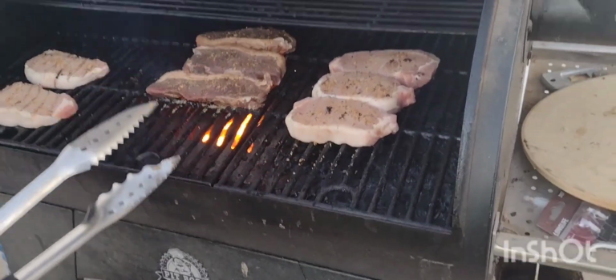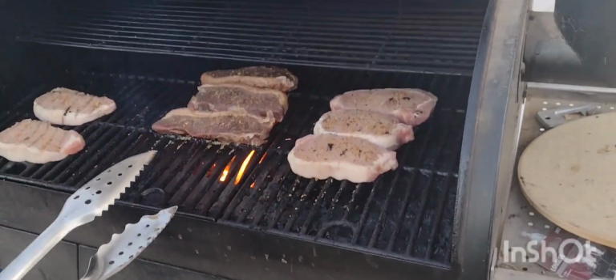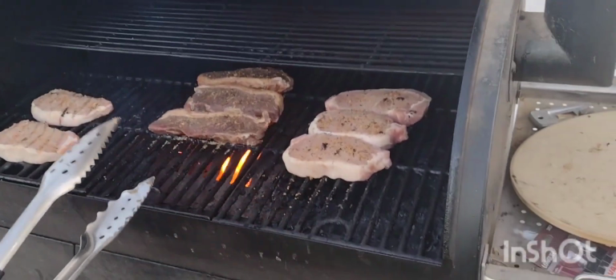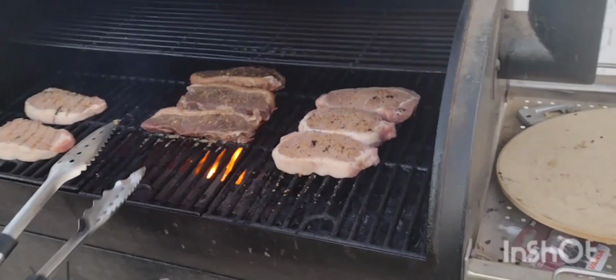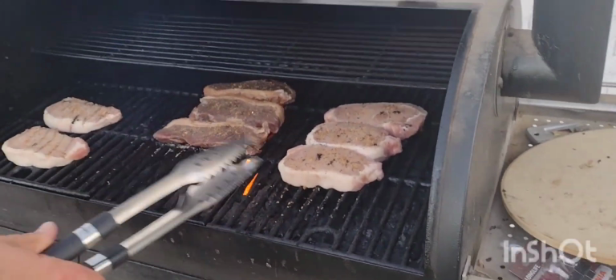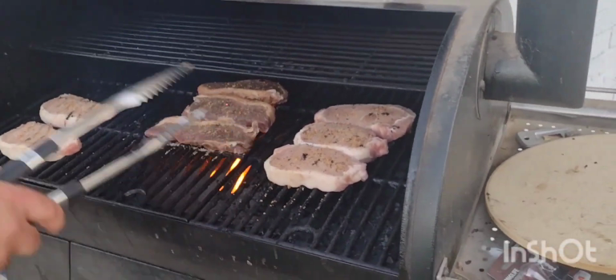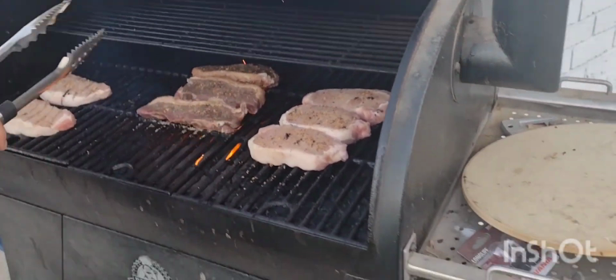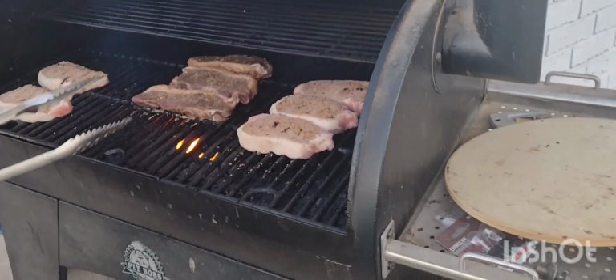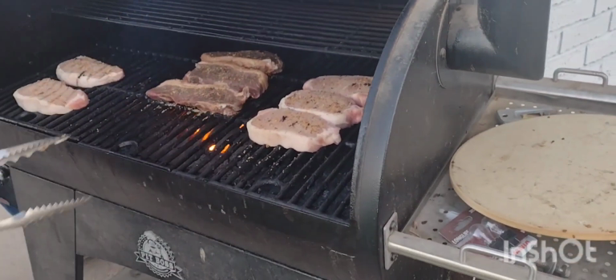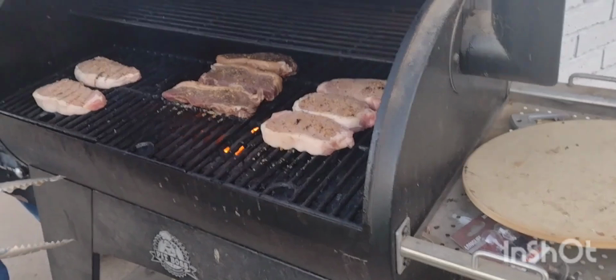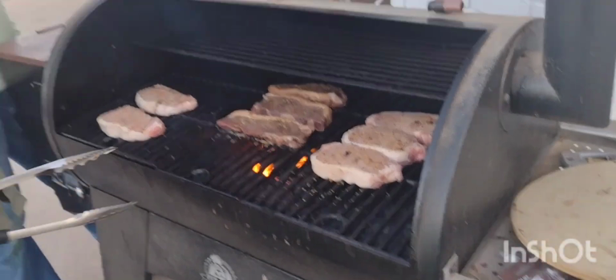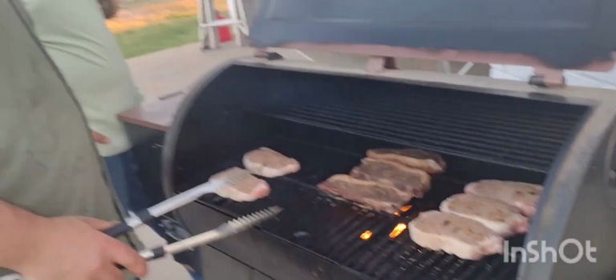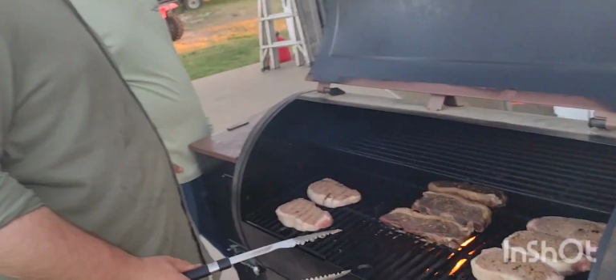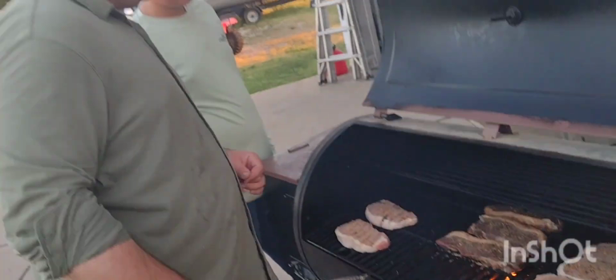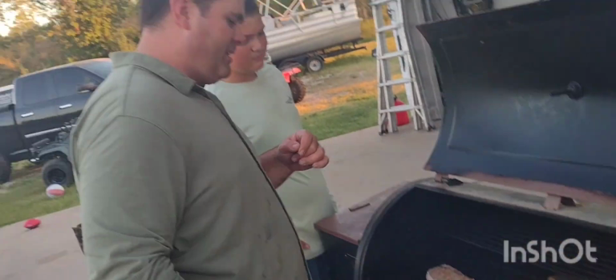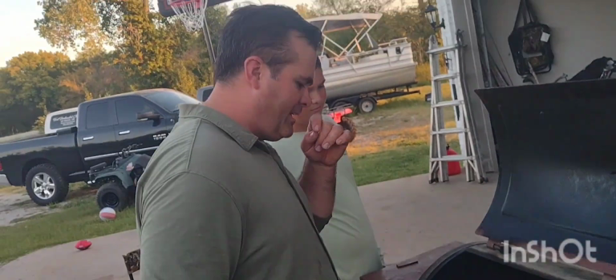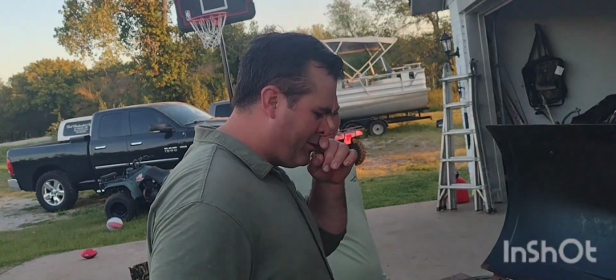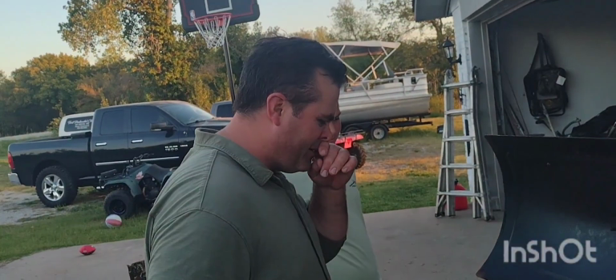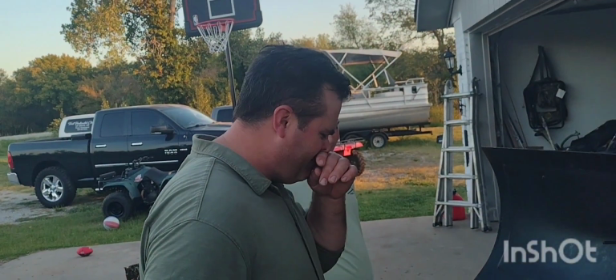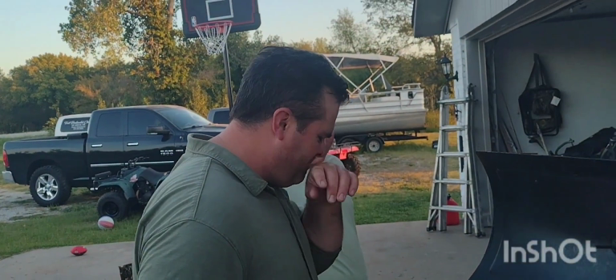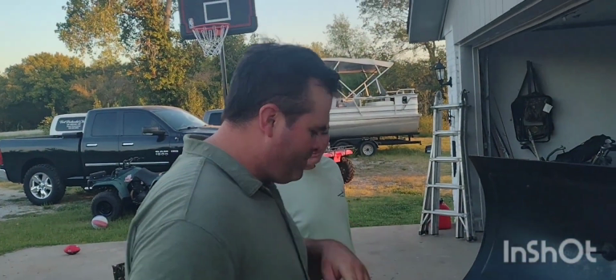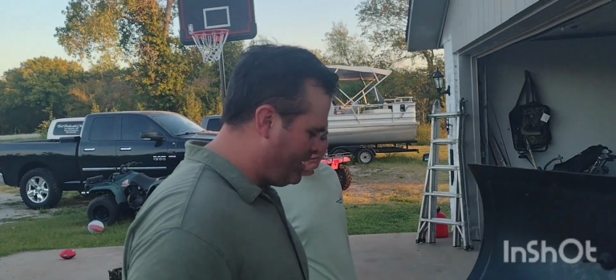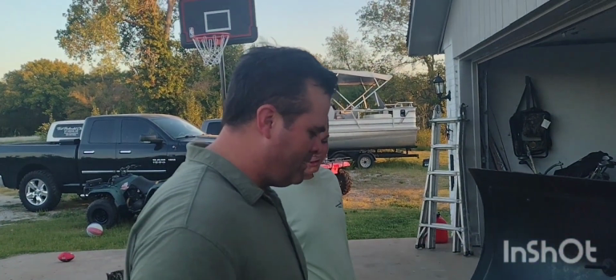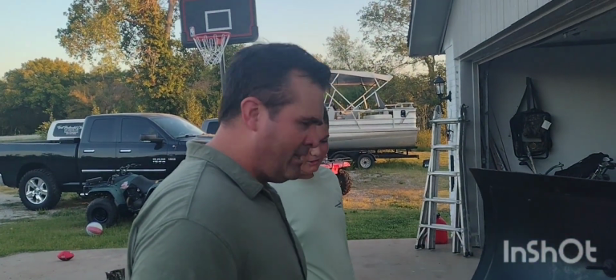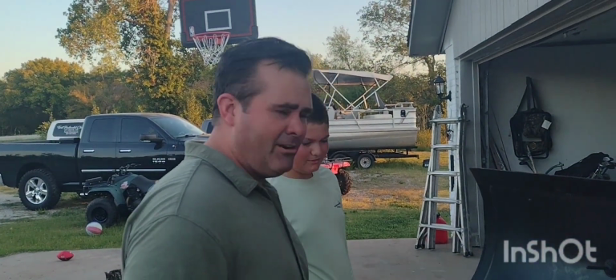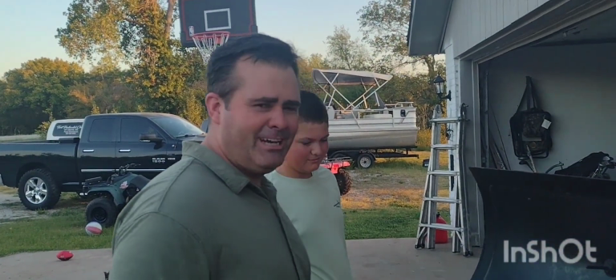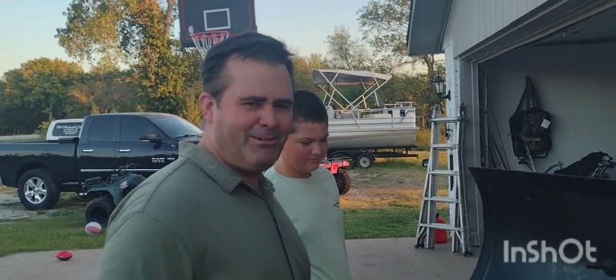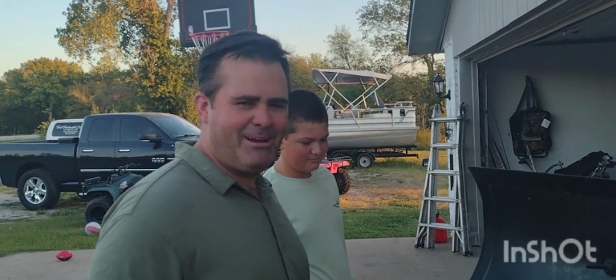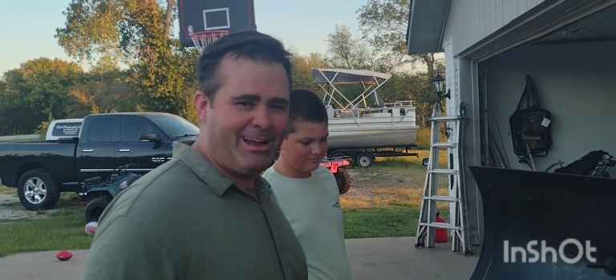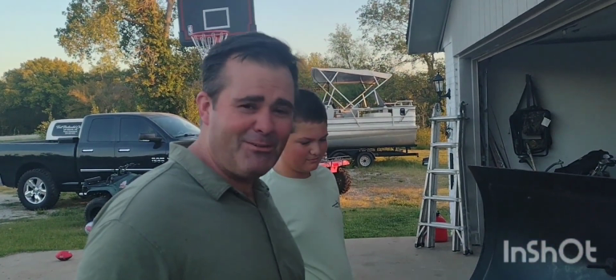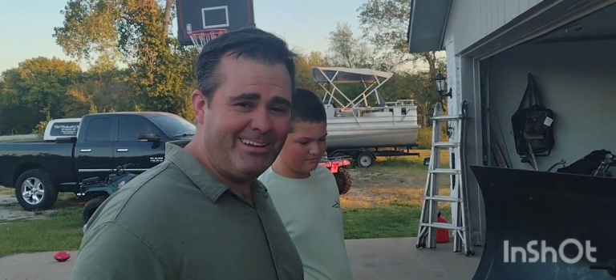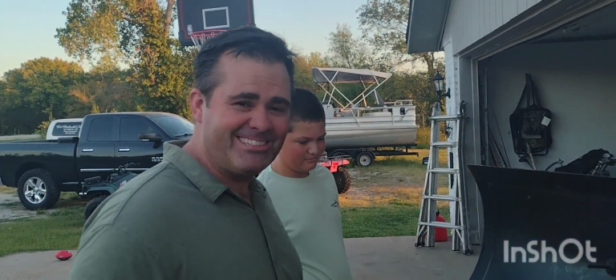I'm just going to sear these — going to sear them all and get them cooking. I told you I don't have my hair fixed.